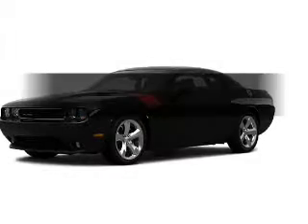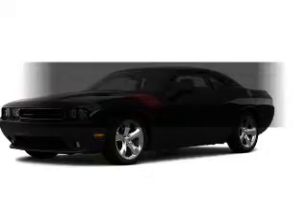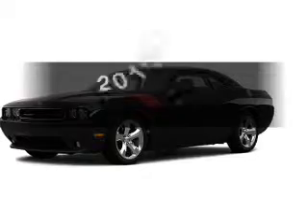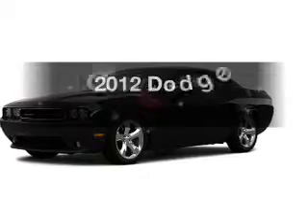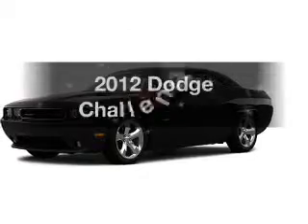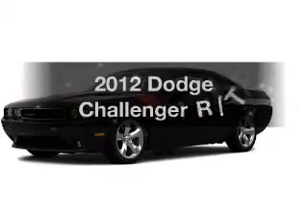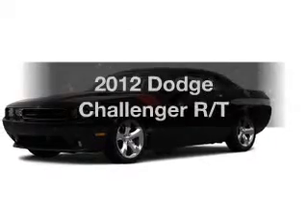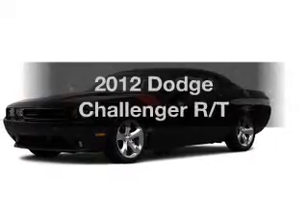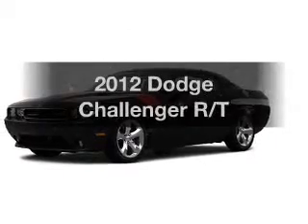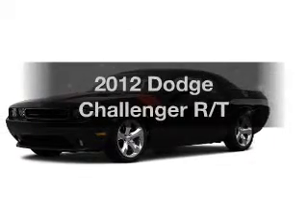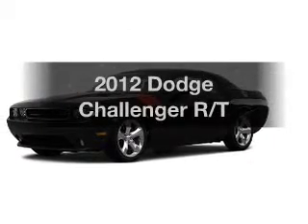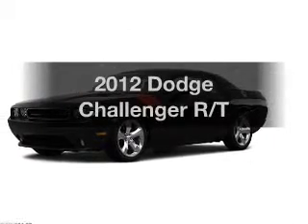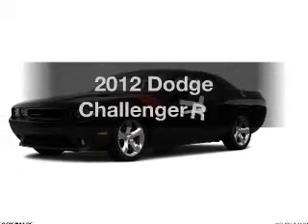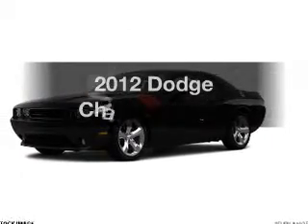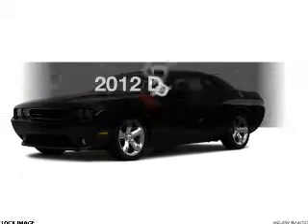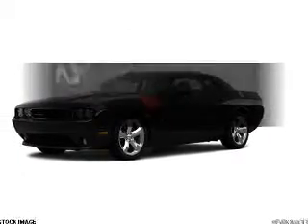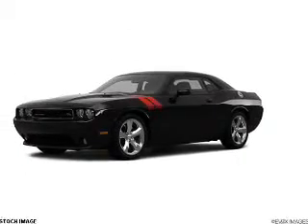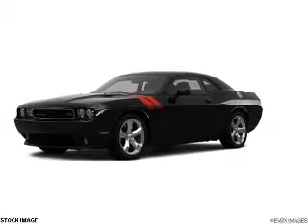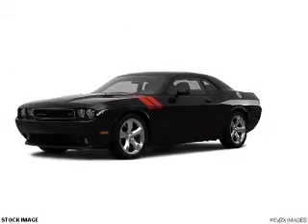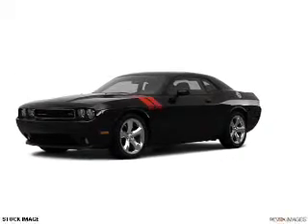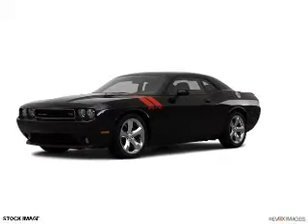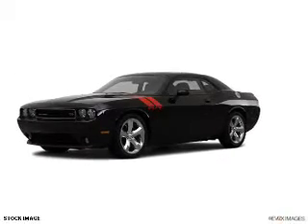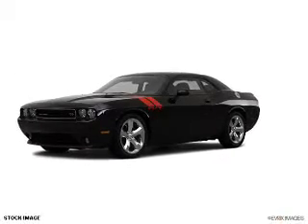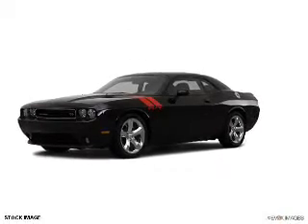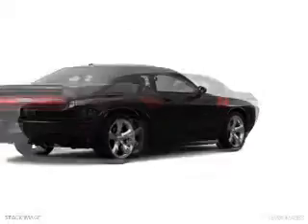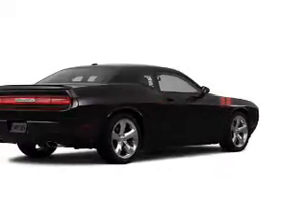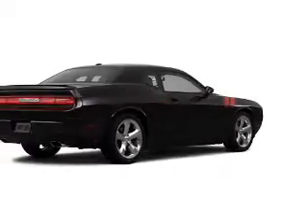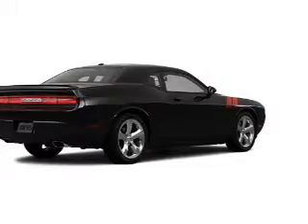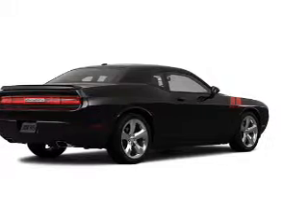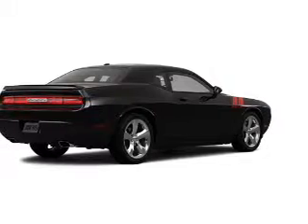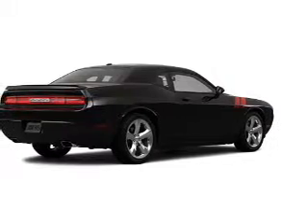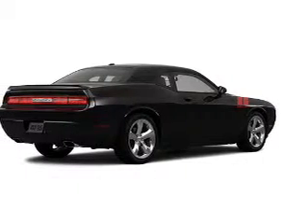Check out this 2012 Dodge Challenger. If you're looking for a first-rate auto, this one could be yours today.